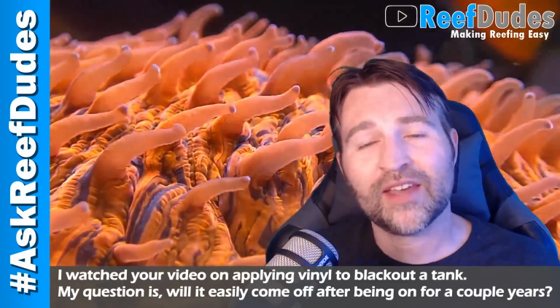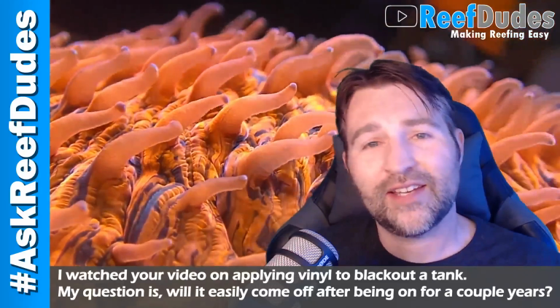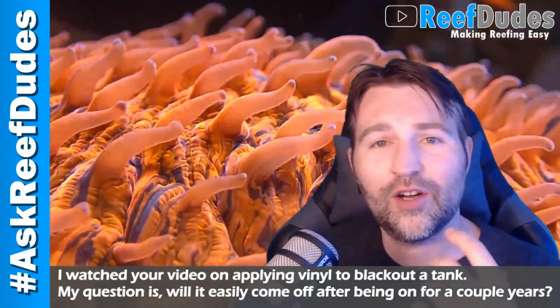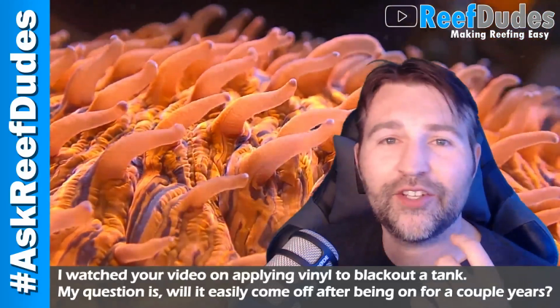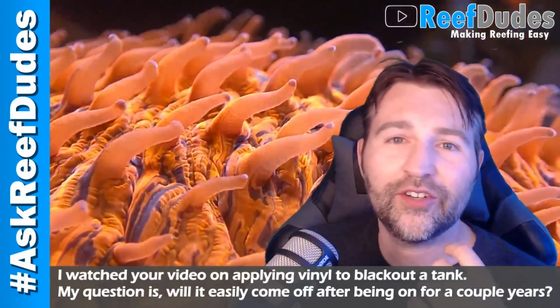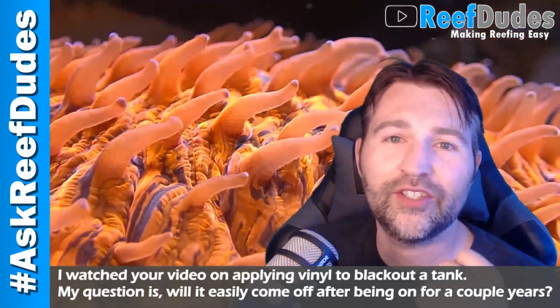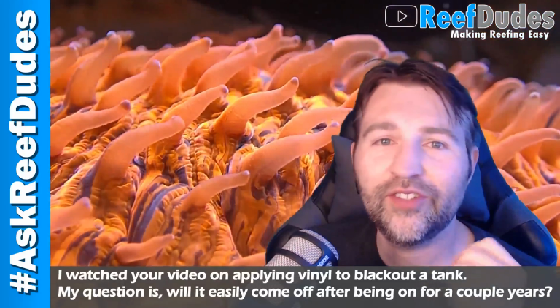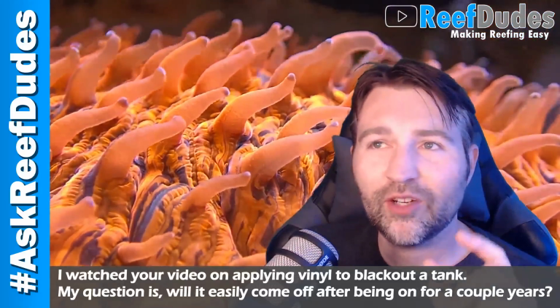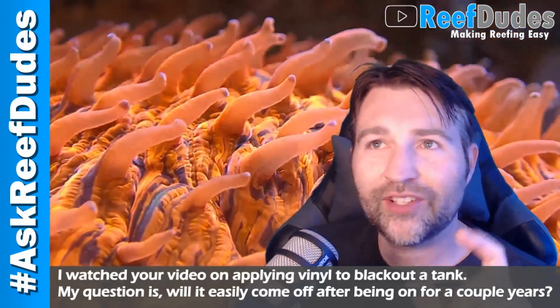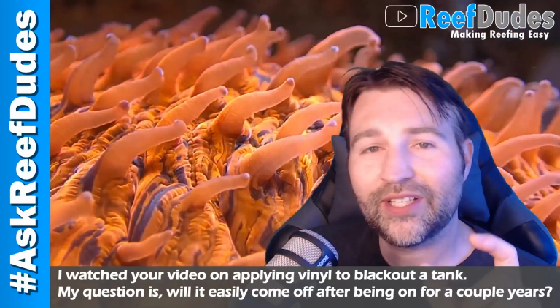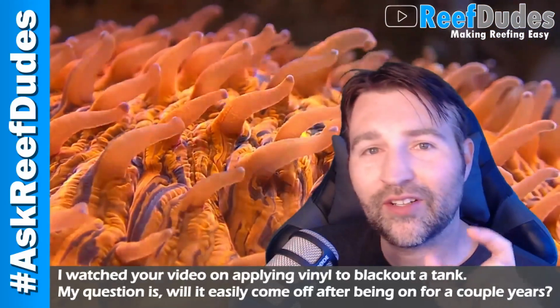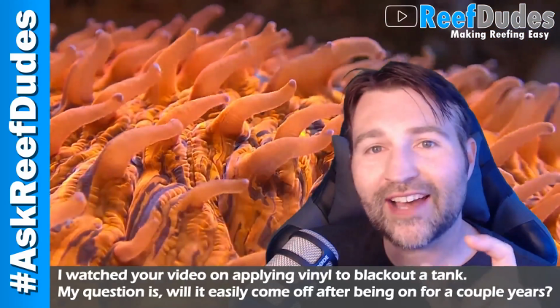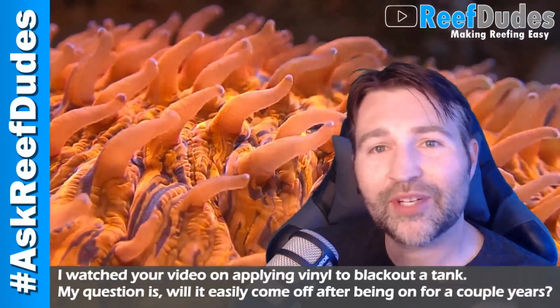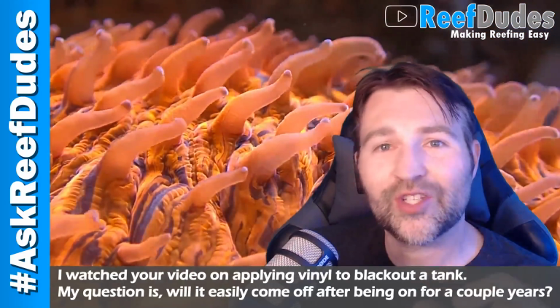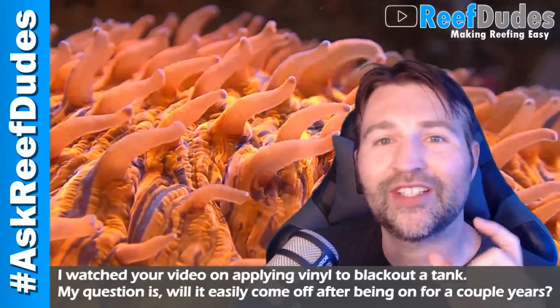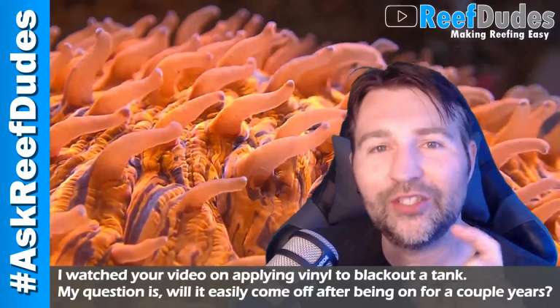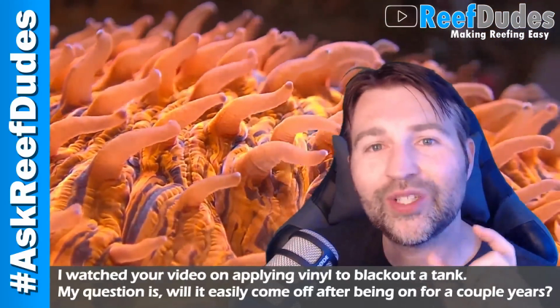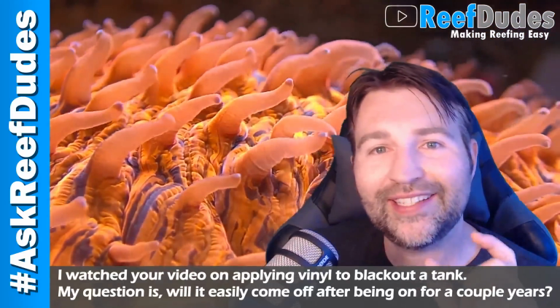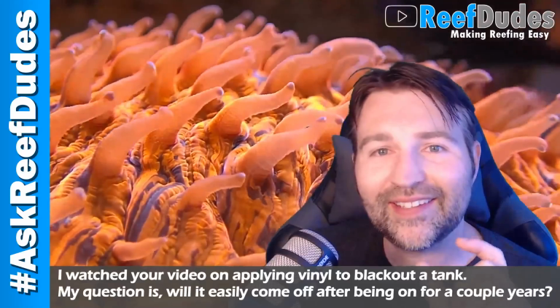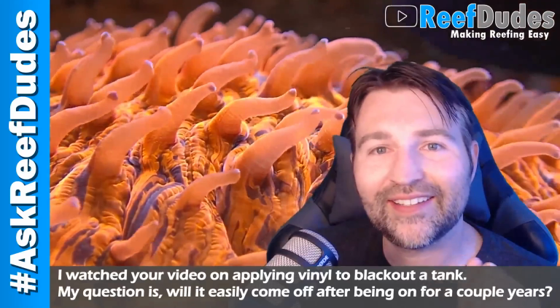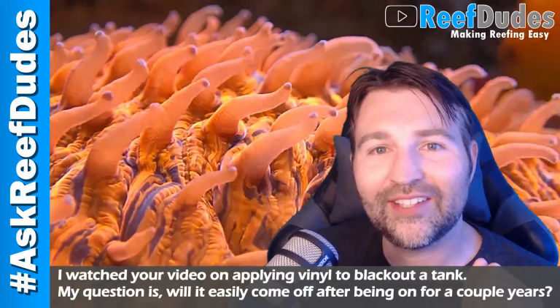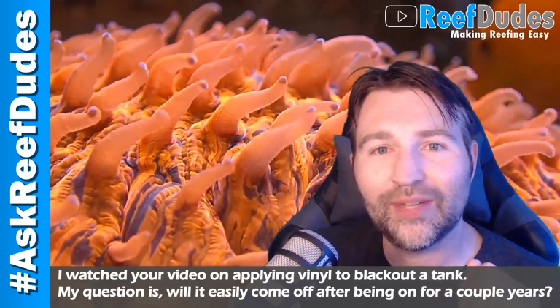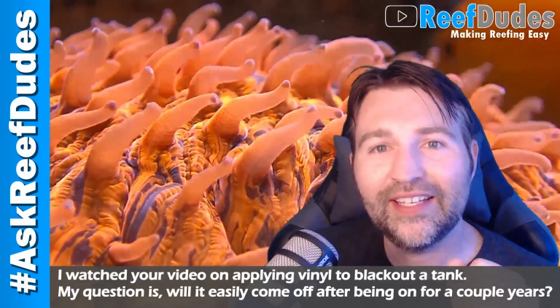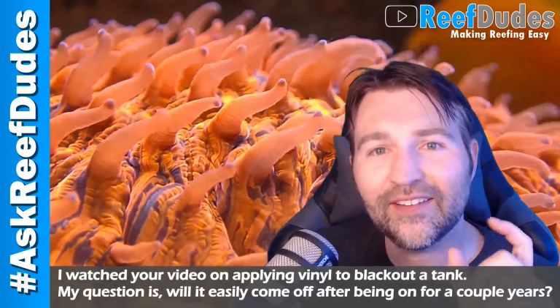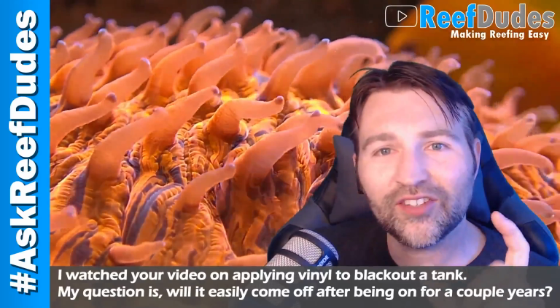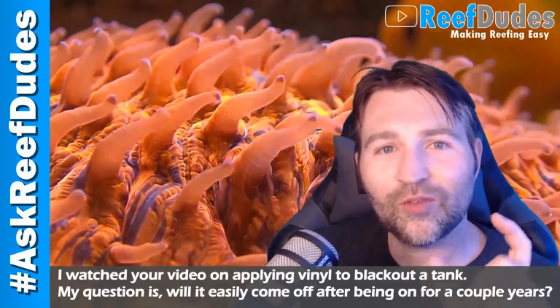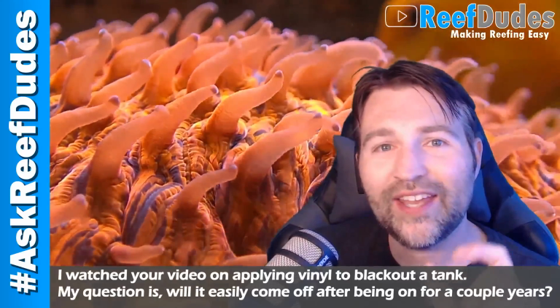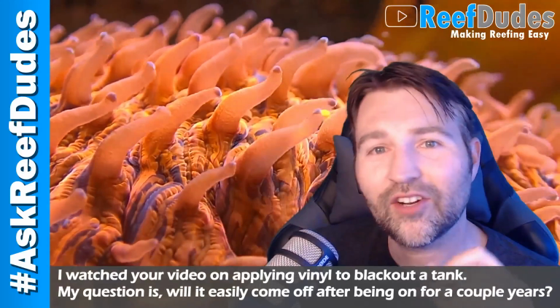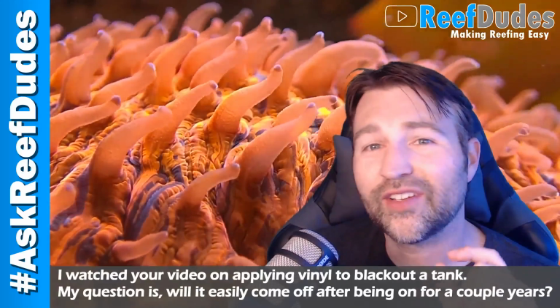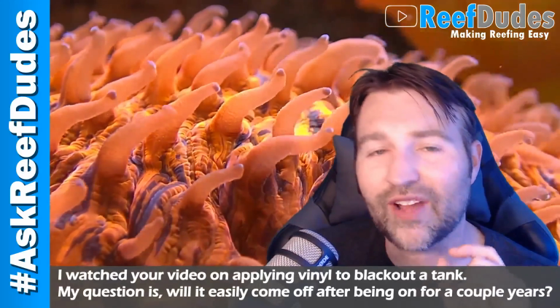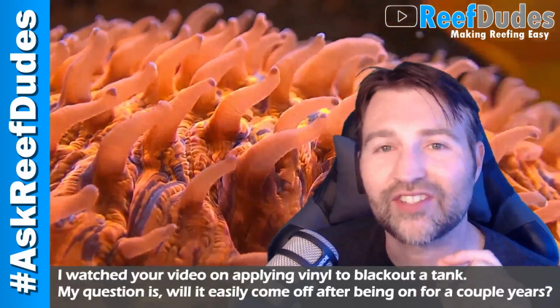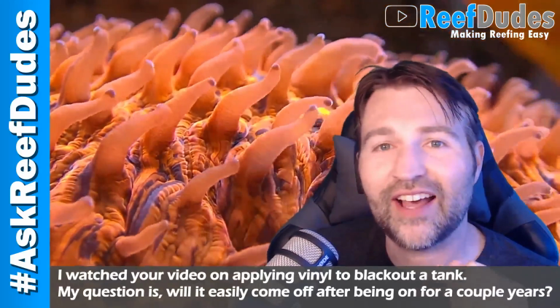Now if you're using a razor blade on glass, make sure you have a new clean stainless steel blade, and as long as it's wet you're not going to scratch the glass.